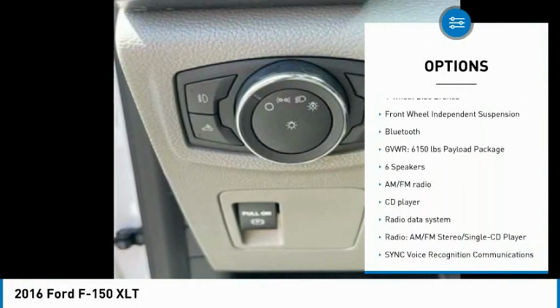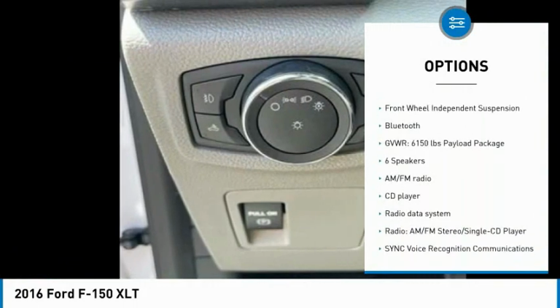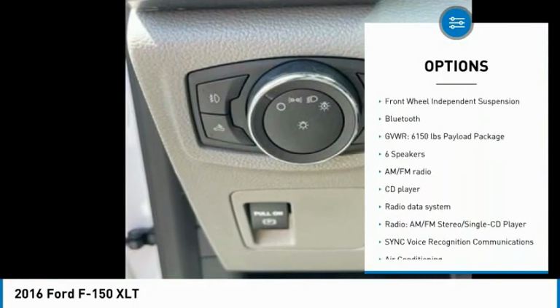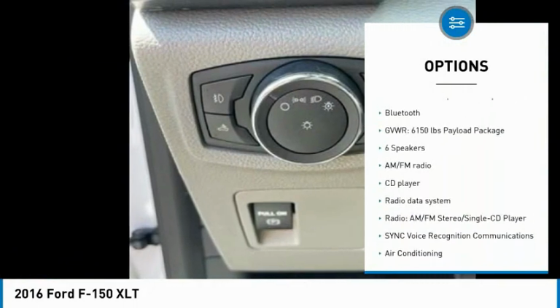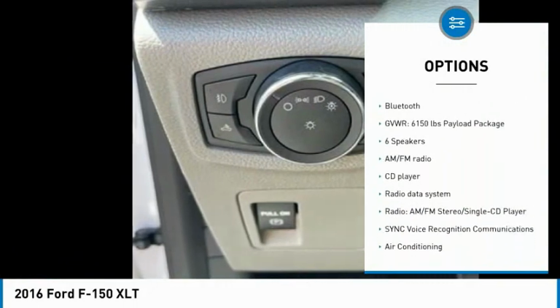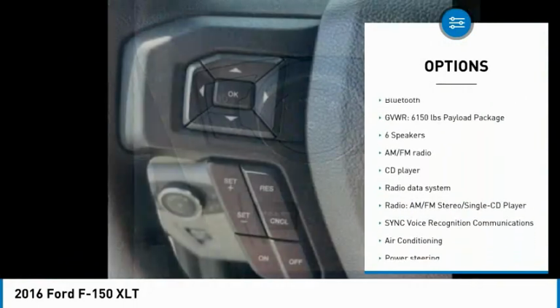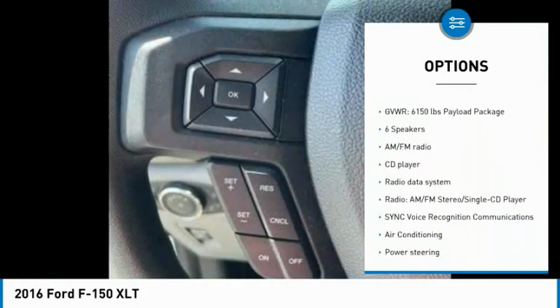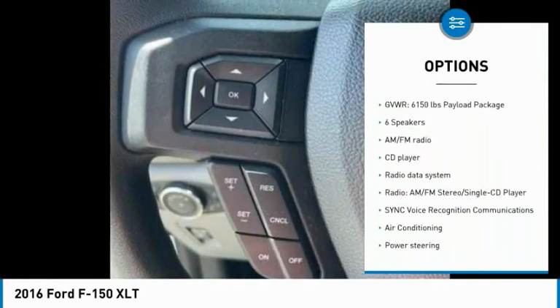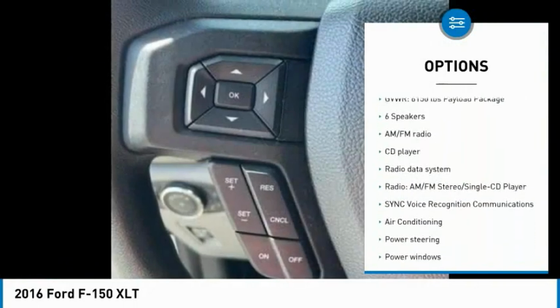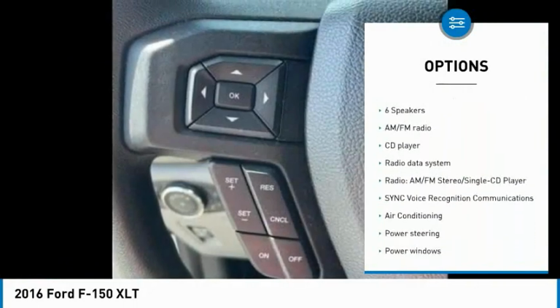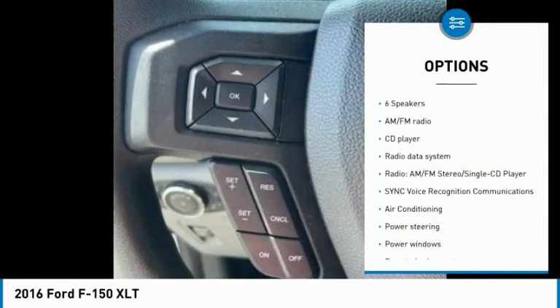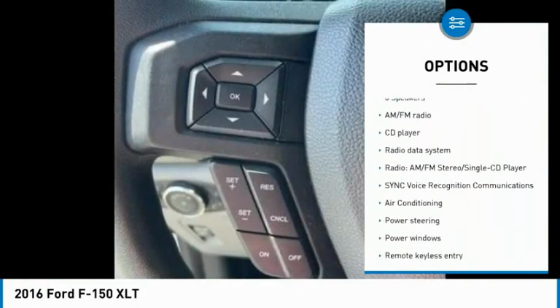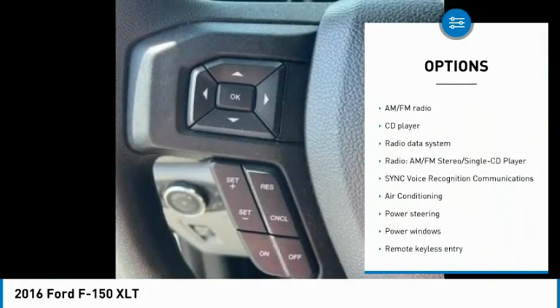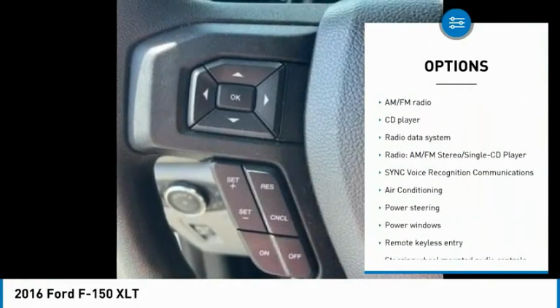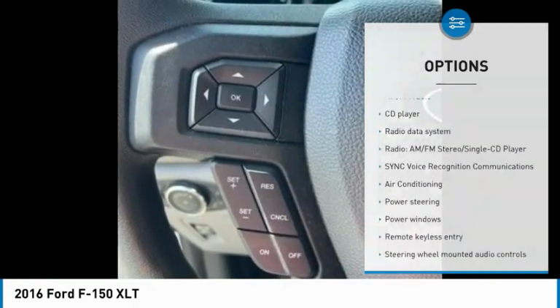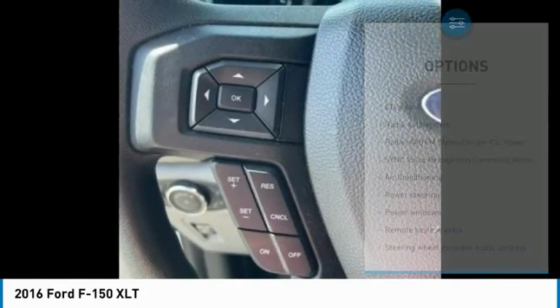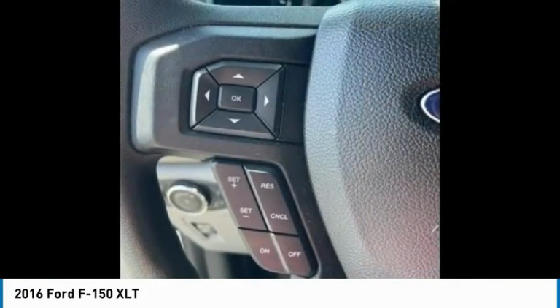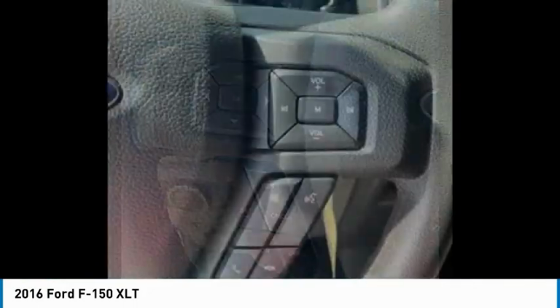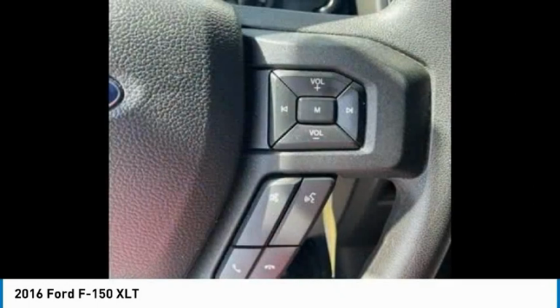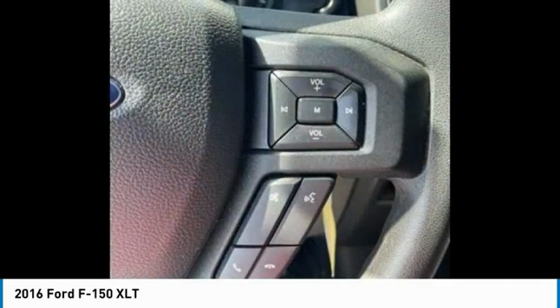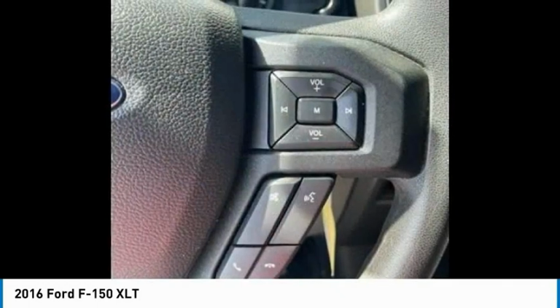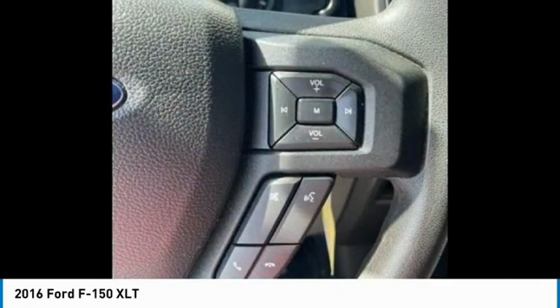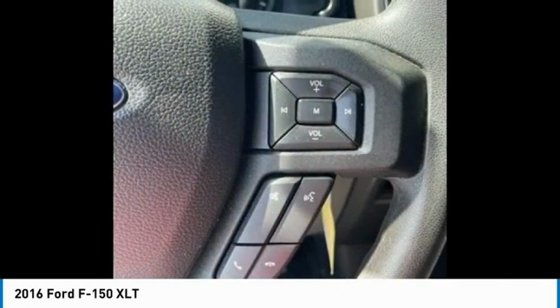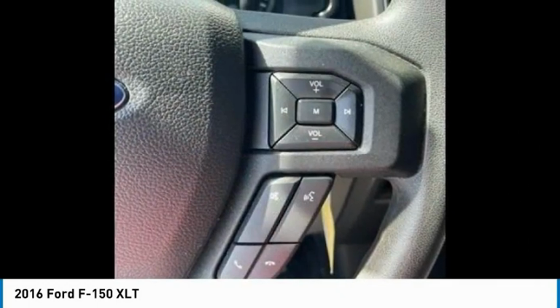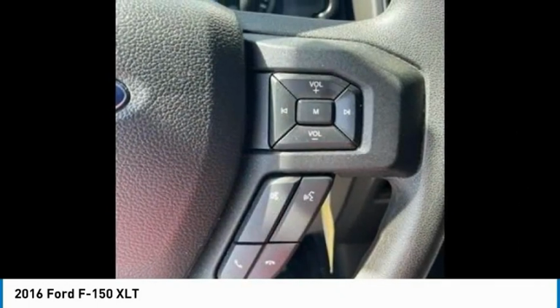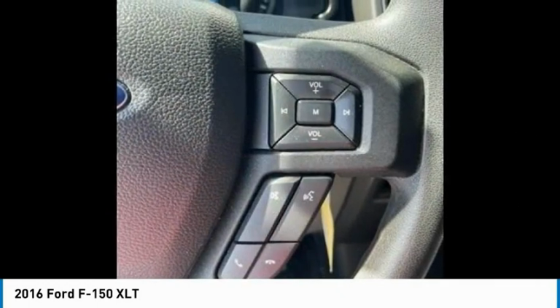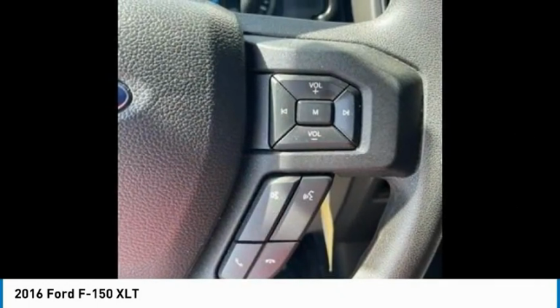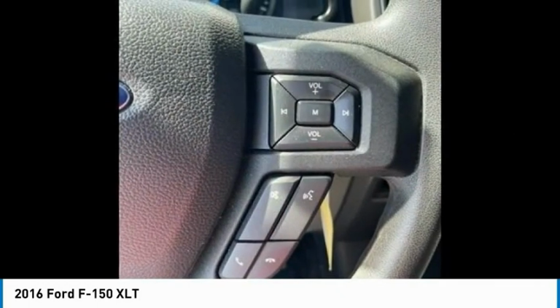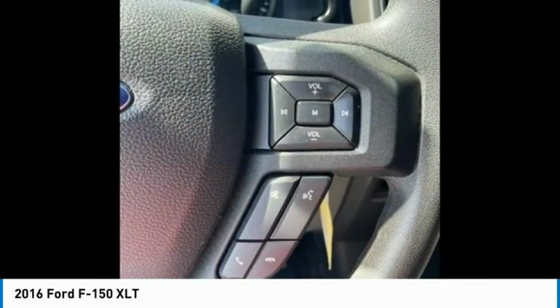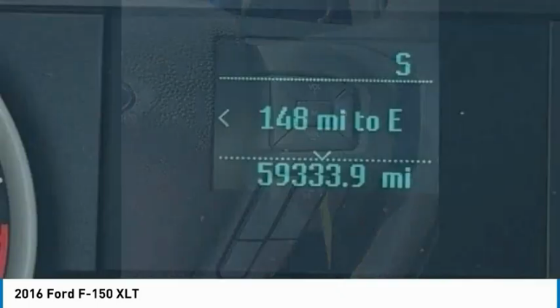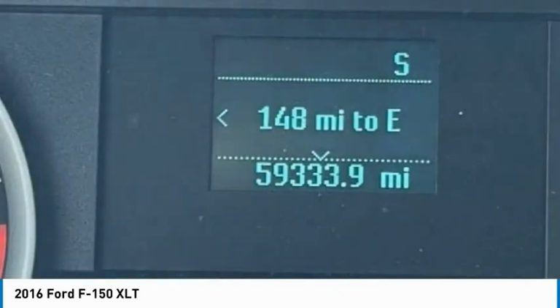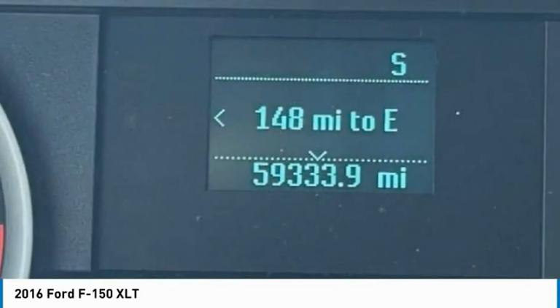Remote keyless entry, rear step bumper, fog lights, four-wheel disc brakes, front wheel independent suspension, and Bluetooth.